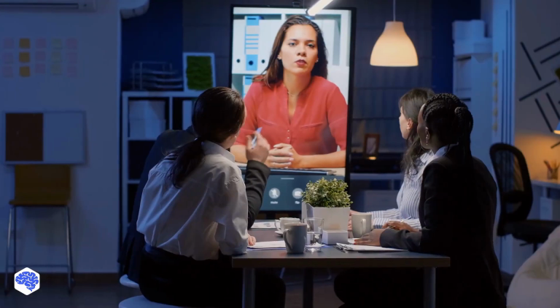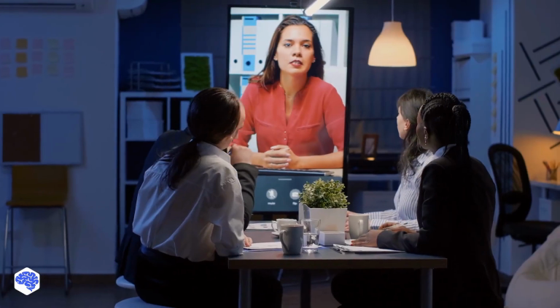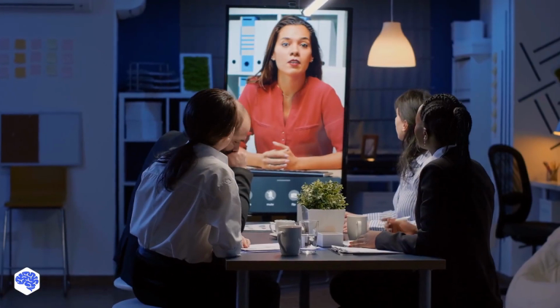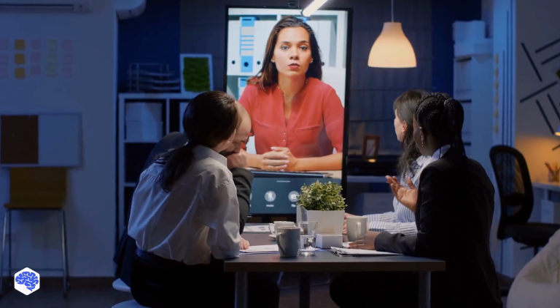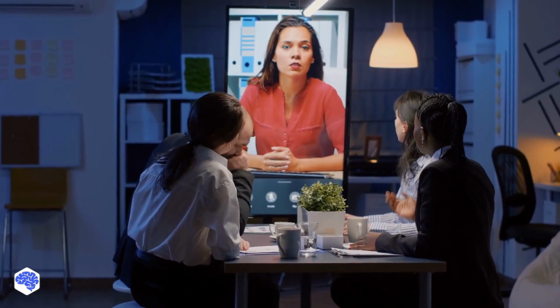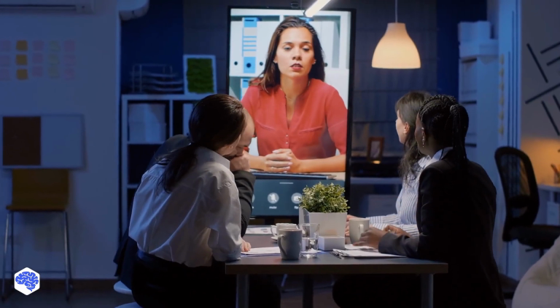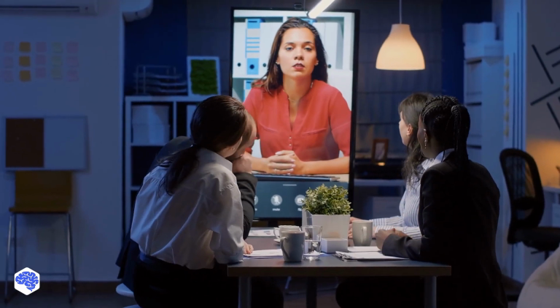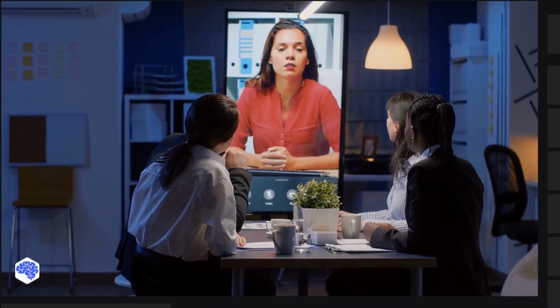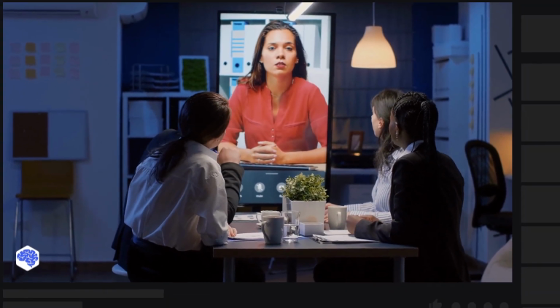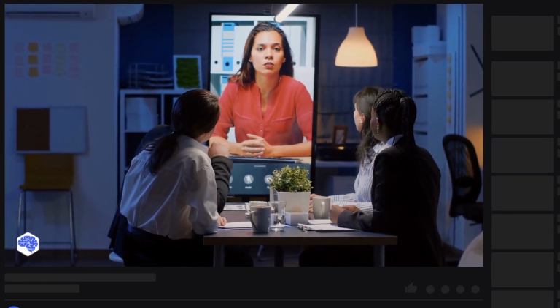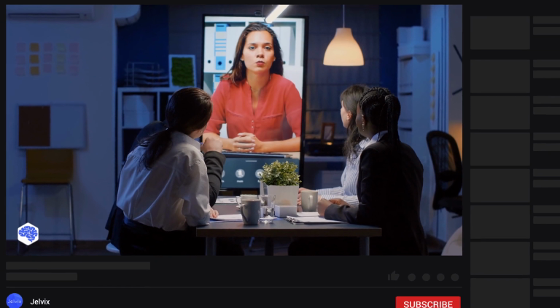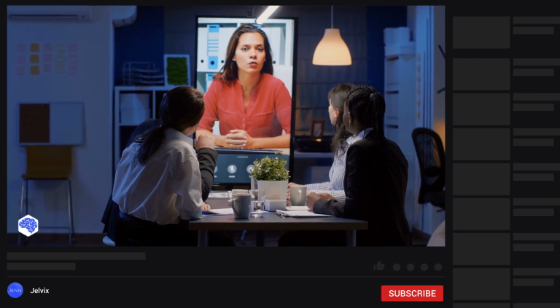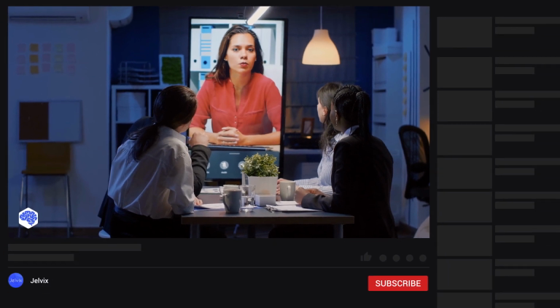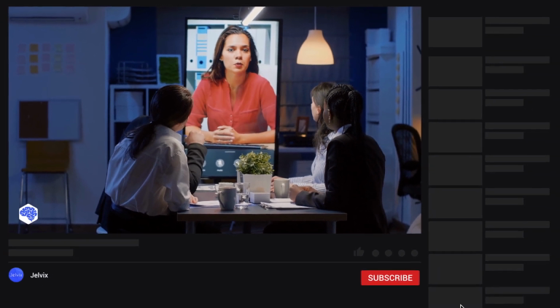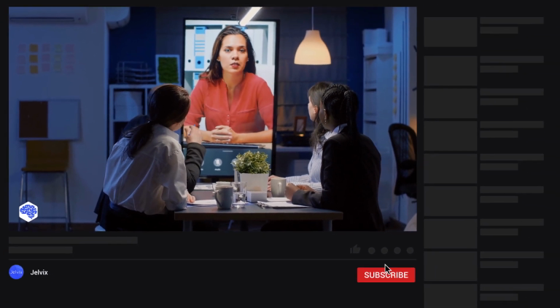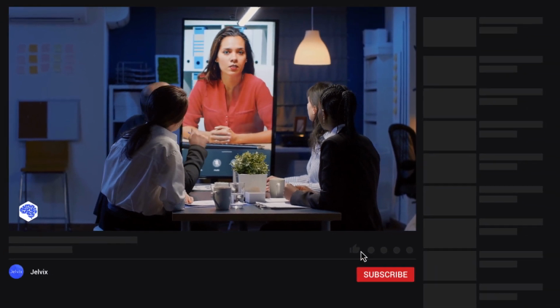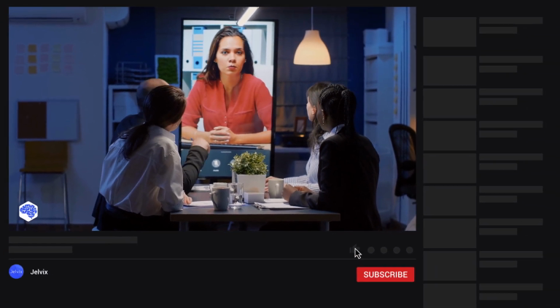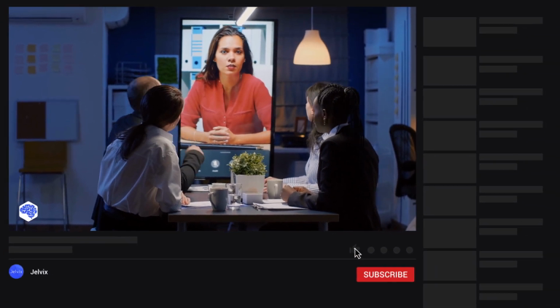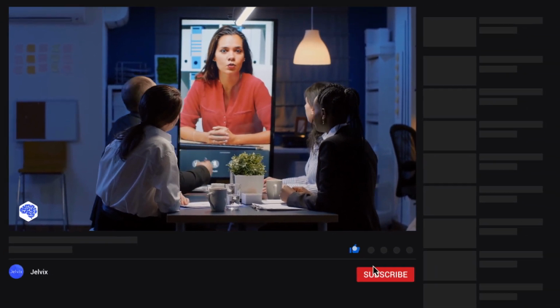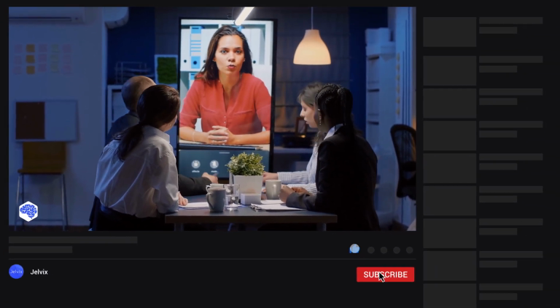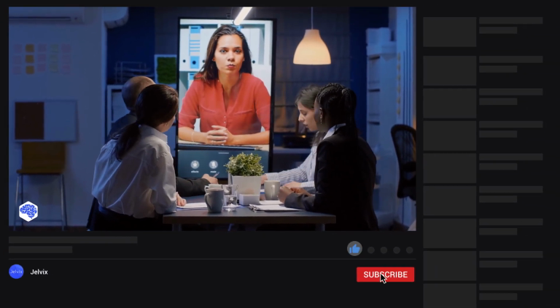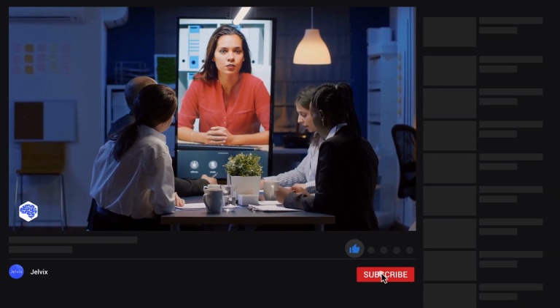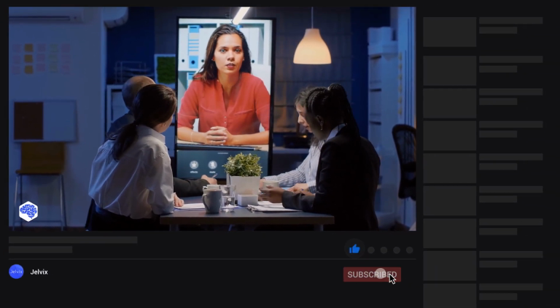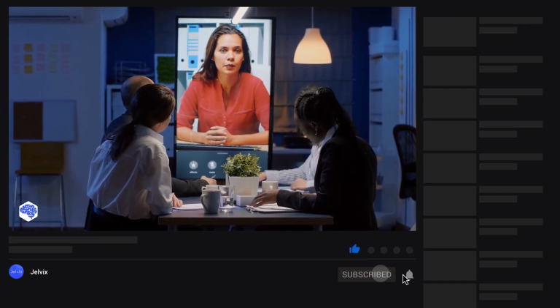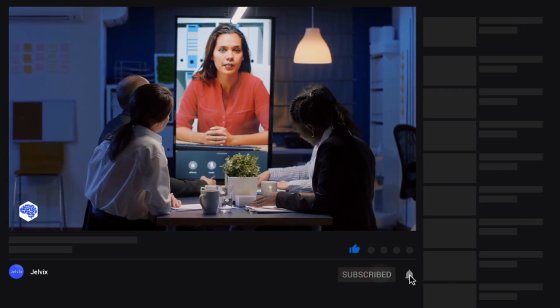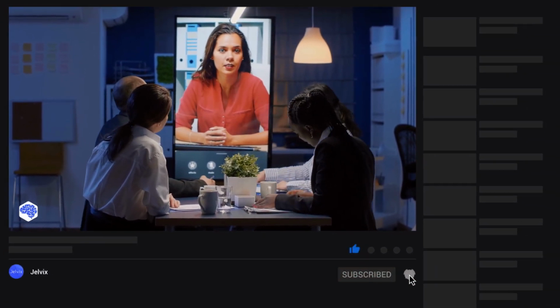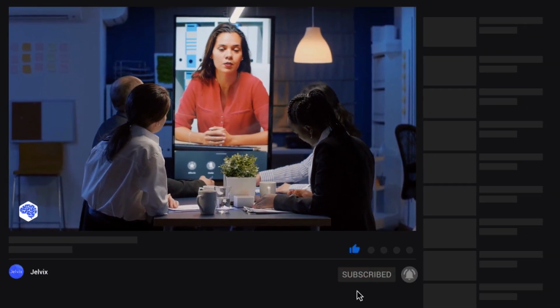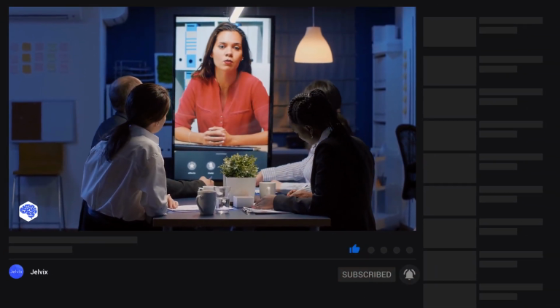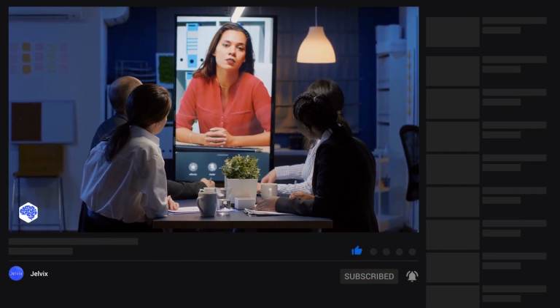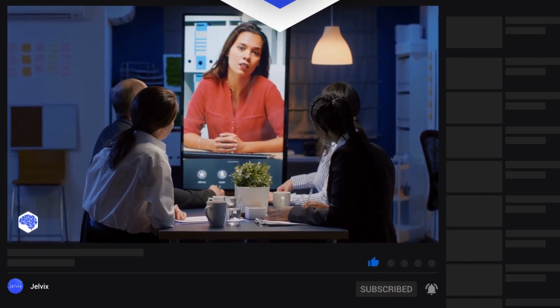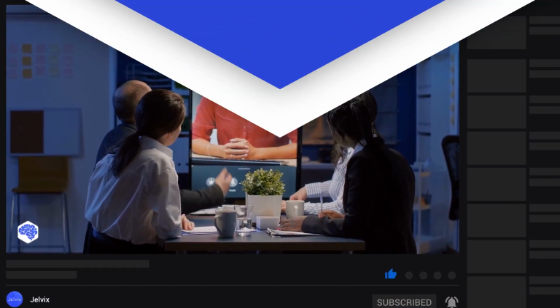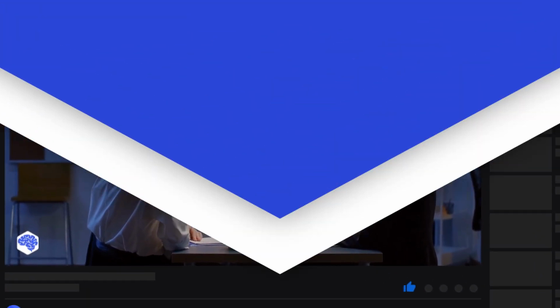Share which topics we need to cover next on our channel, and don't forget to press the bell button! Bye for now!